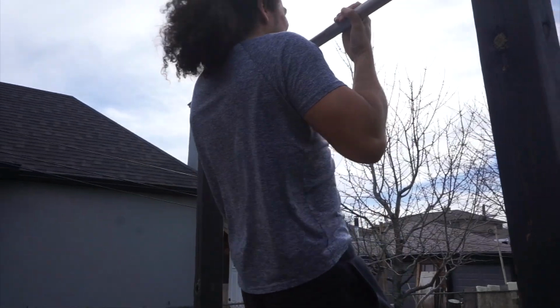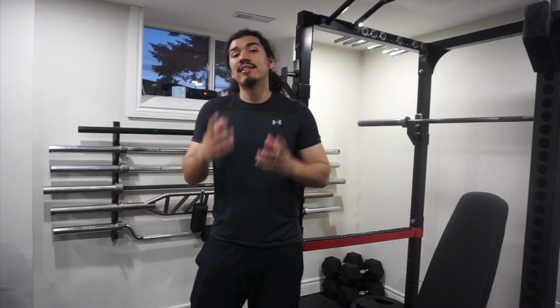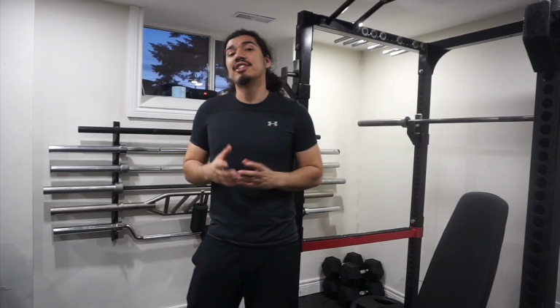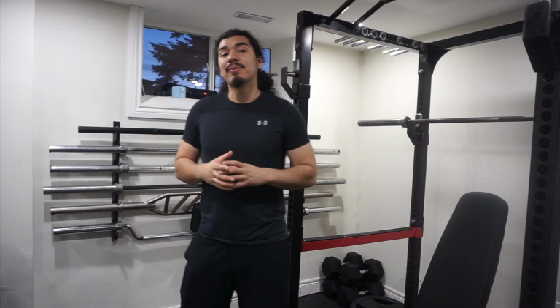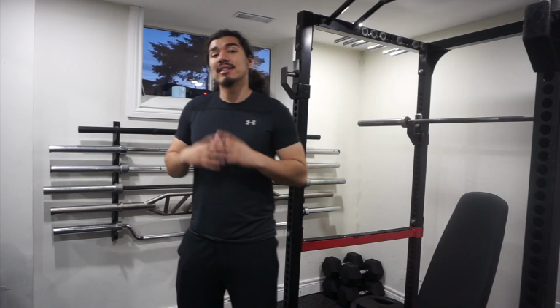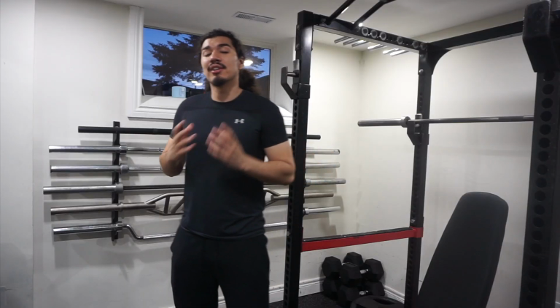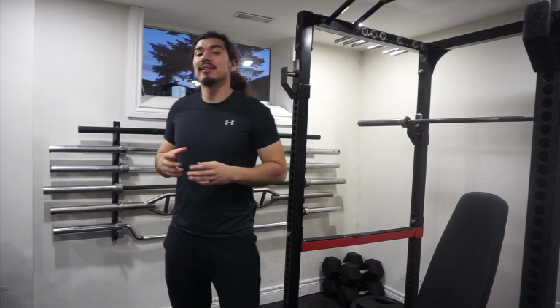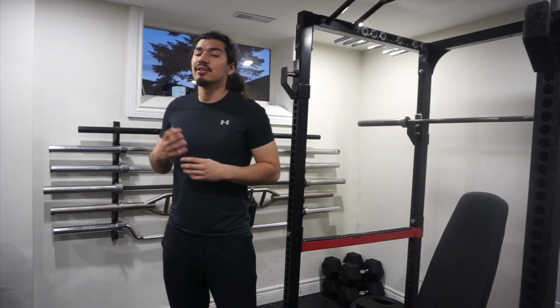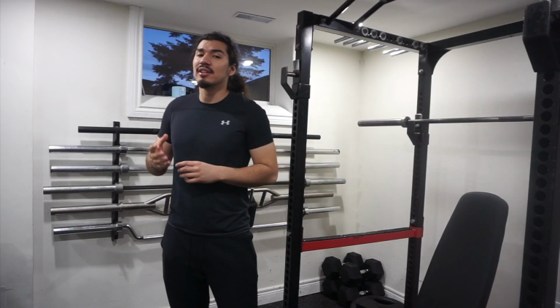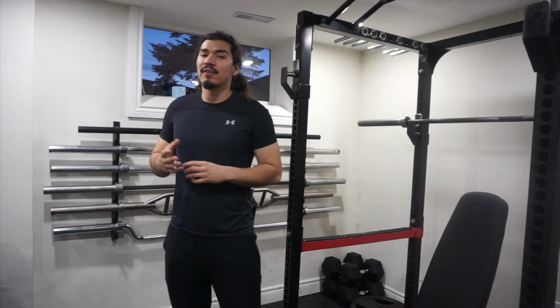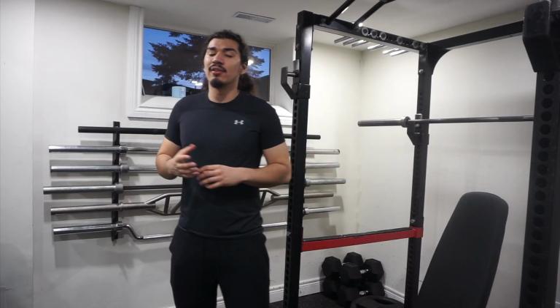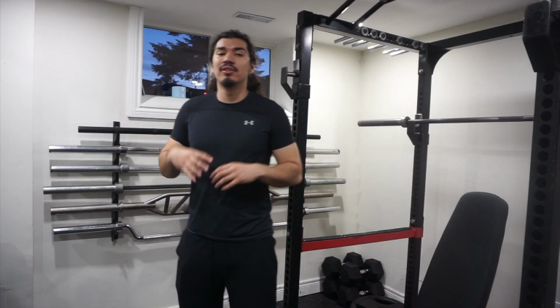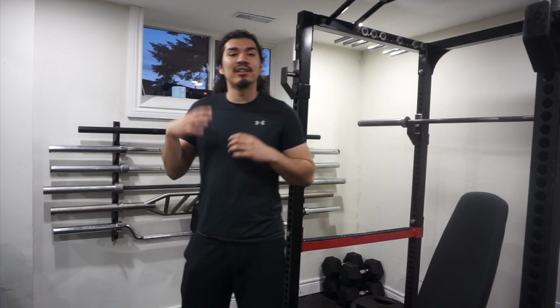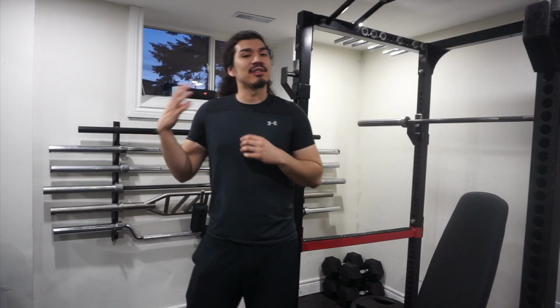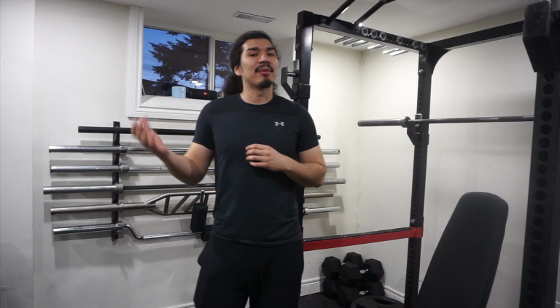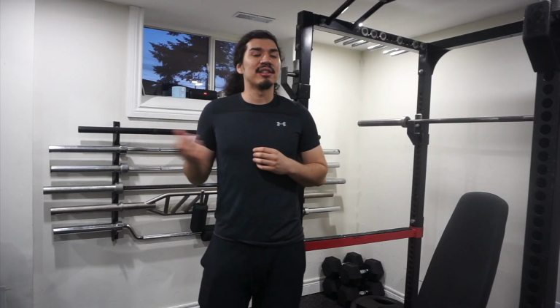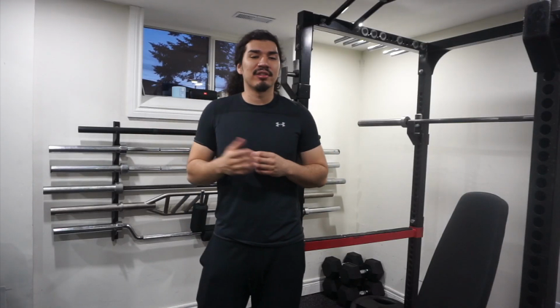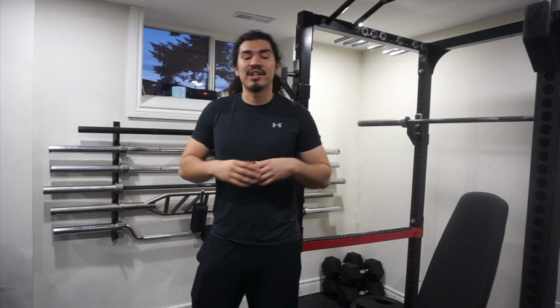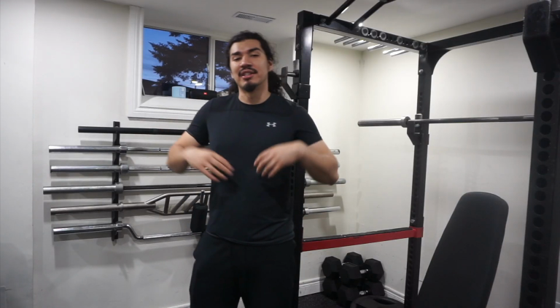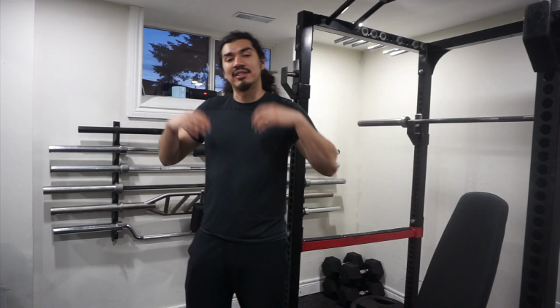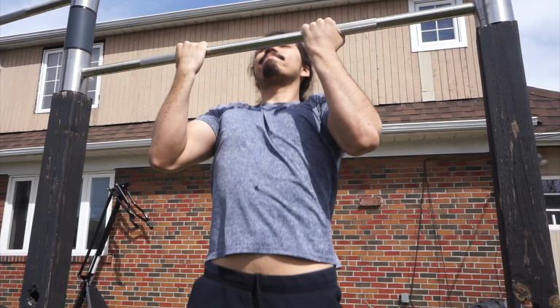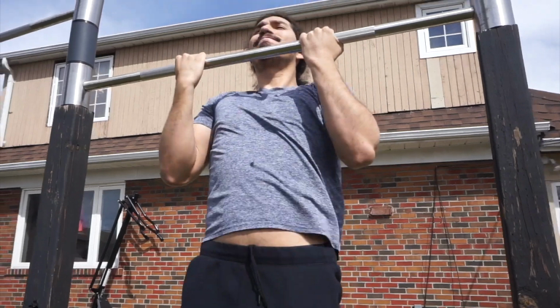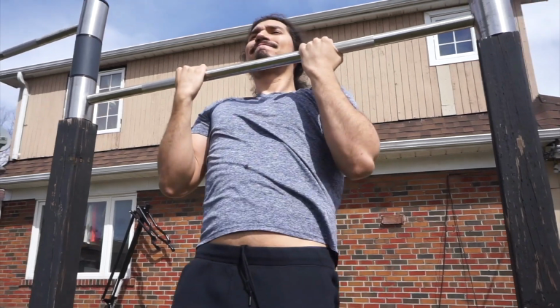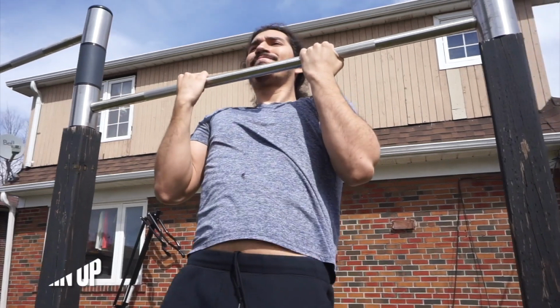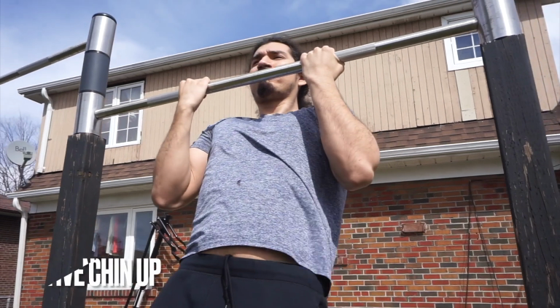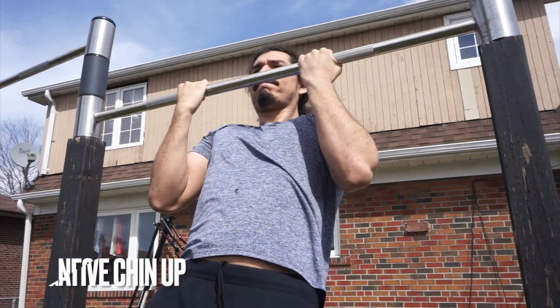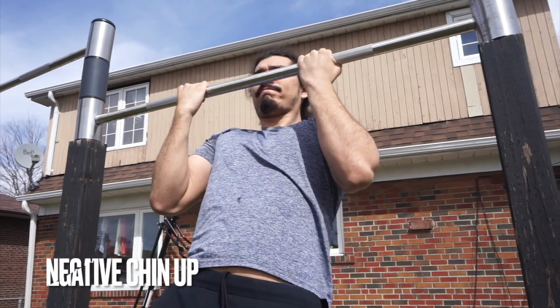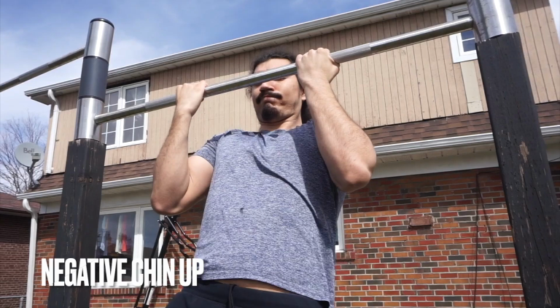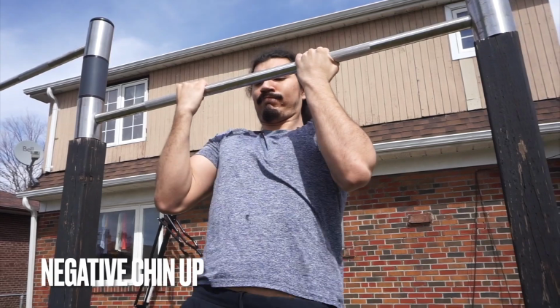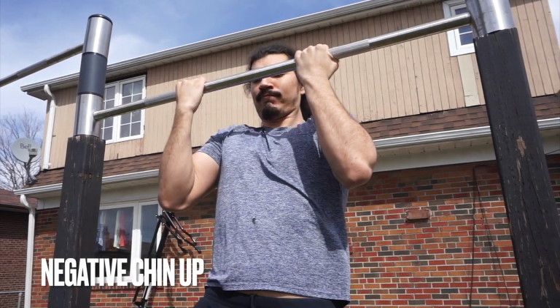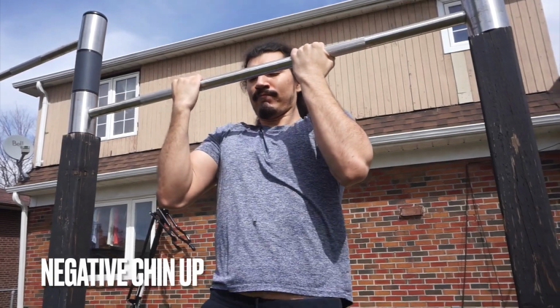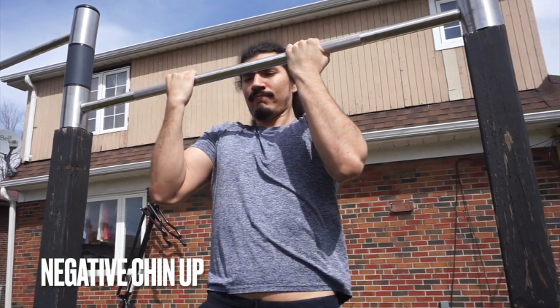If the chin-up is a little bit too difficult, you can do some of these regressions: a negative chin-up or a banded chin-up.